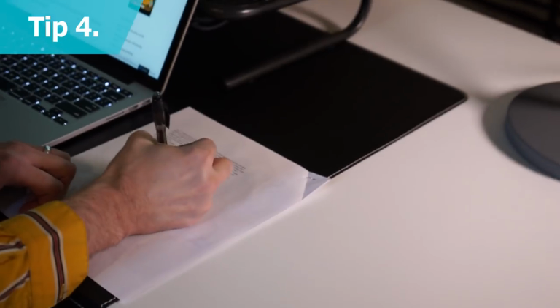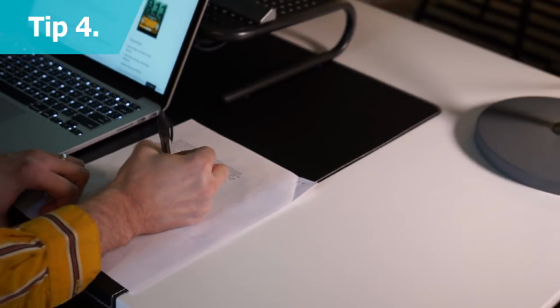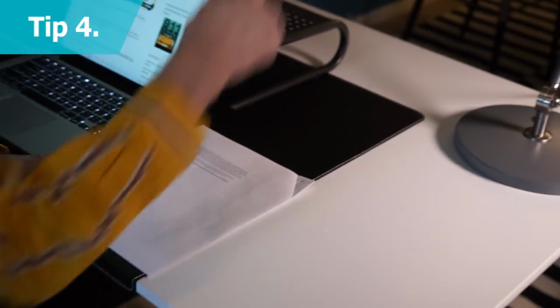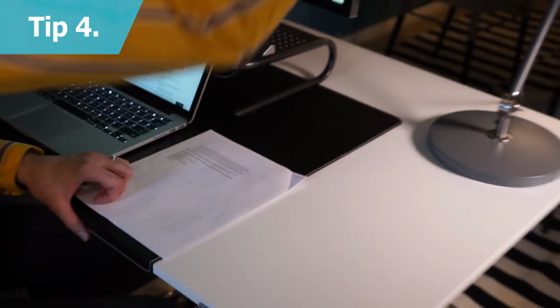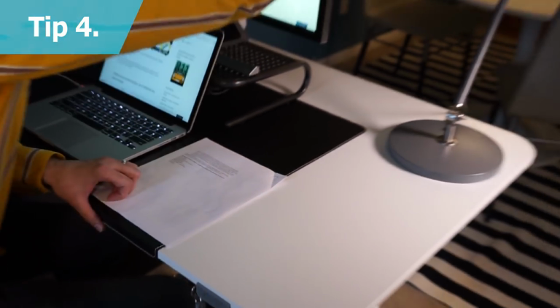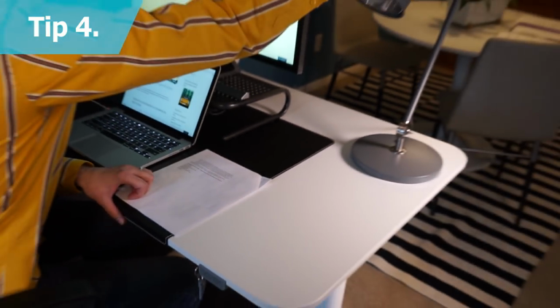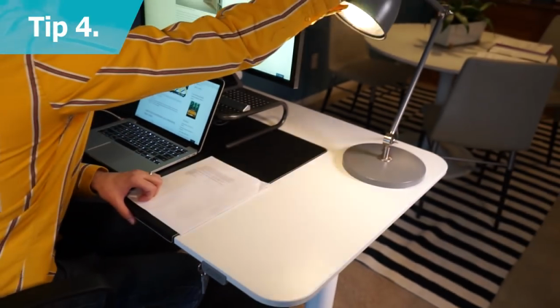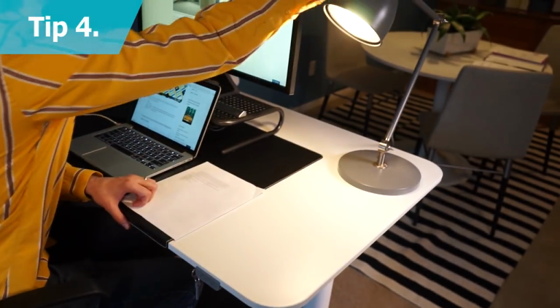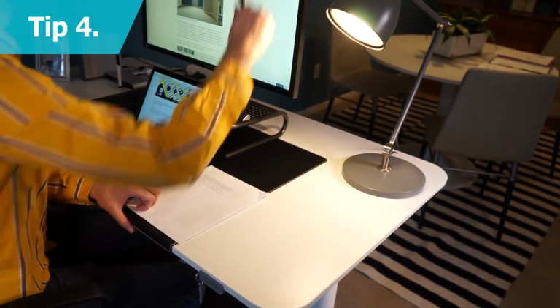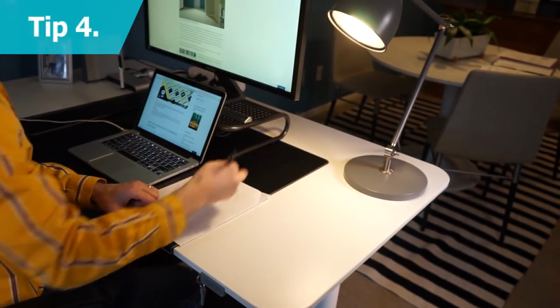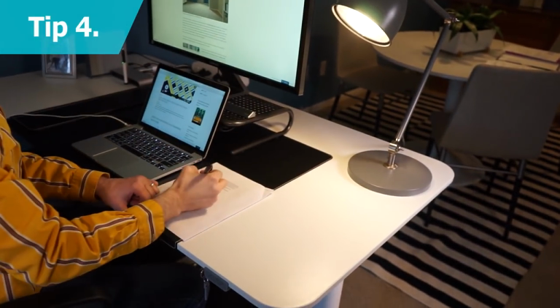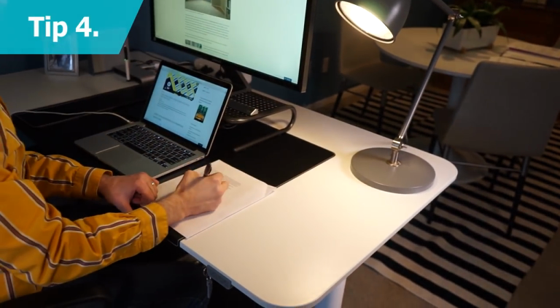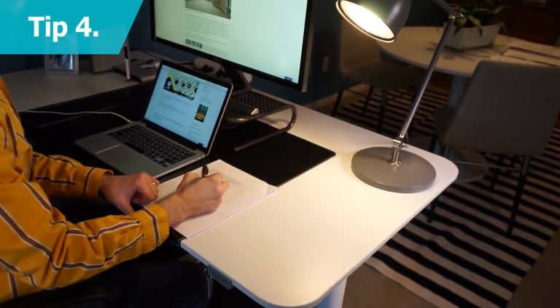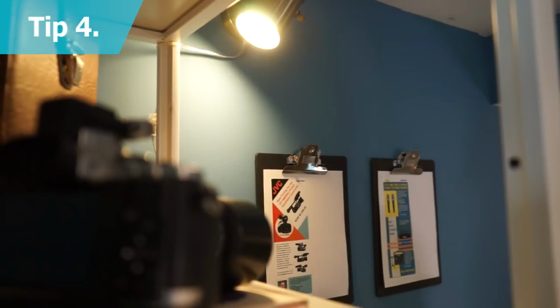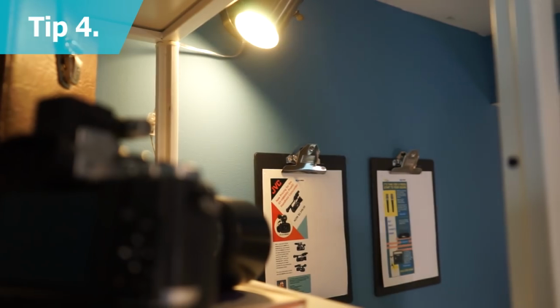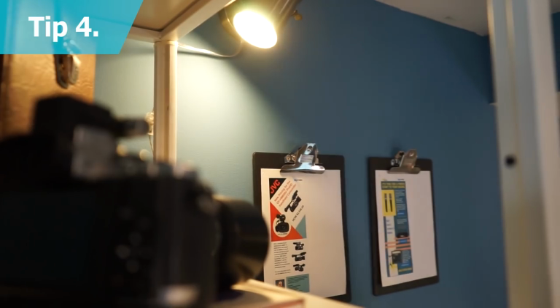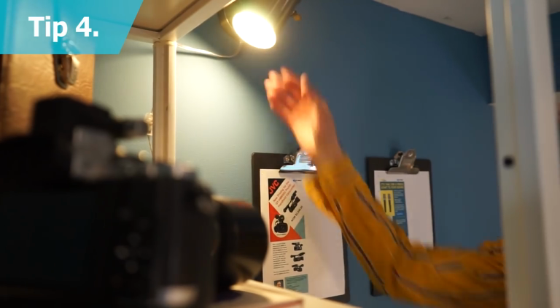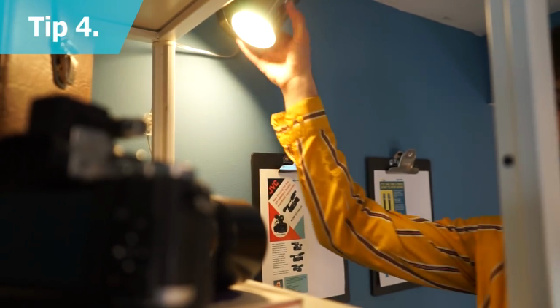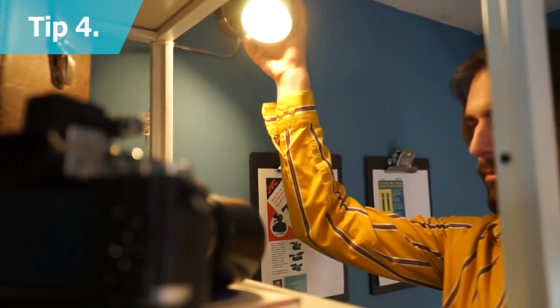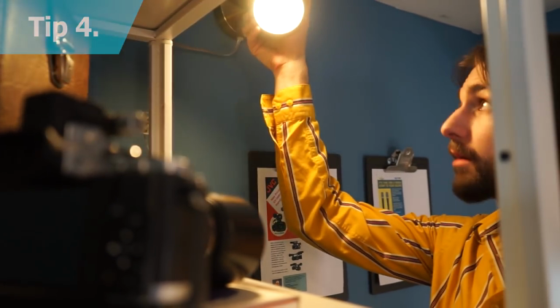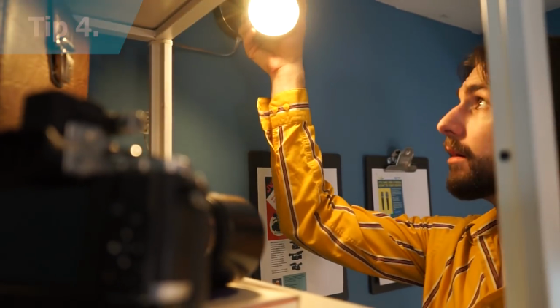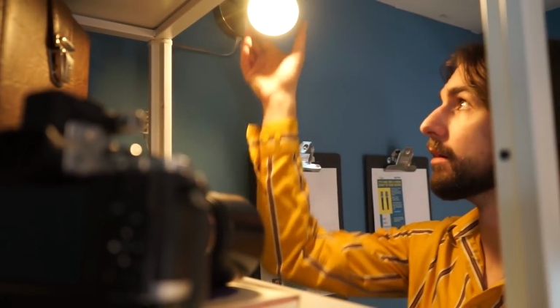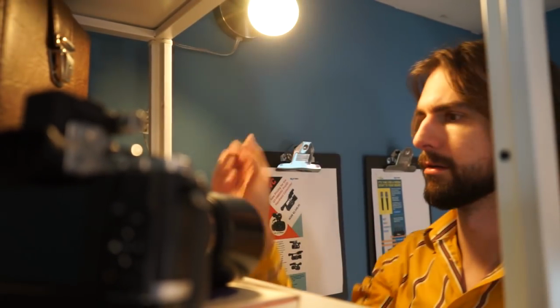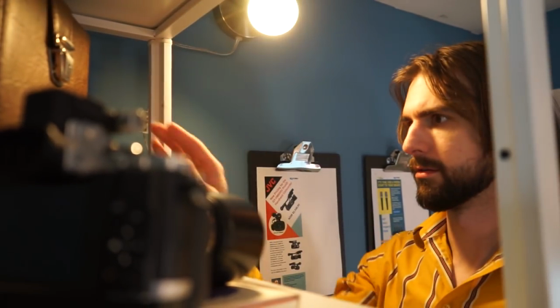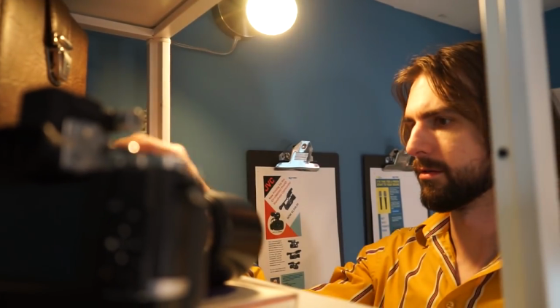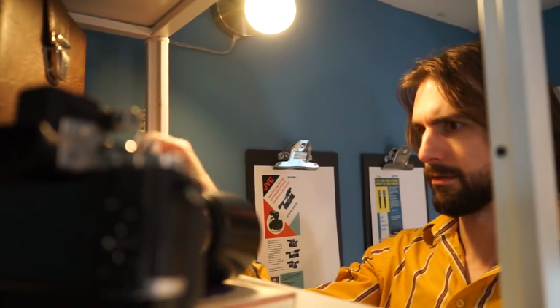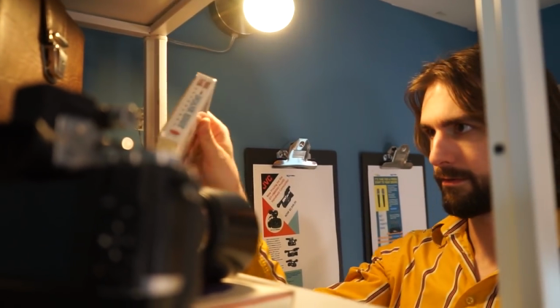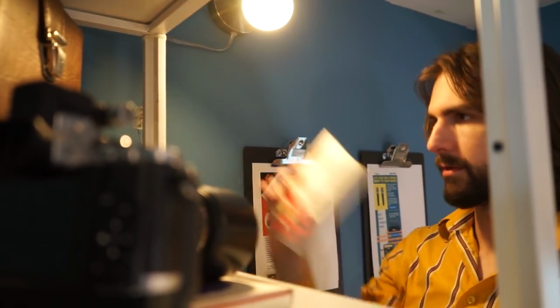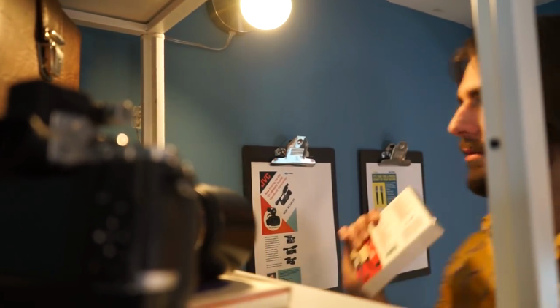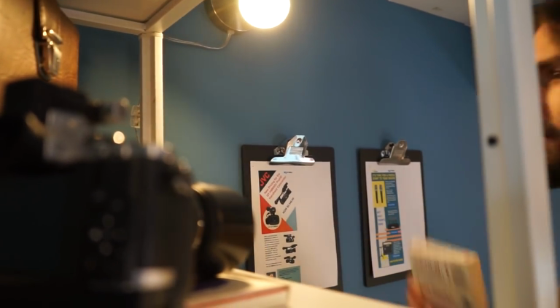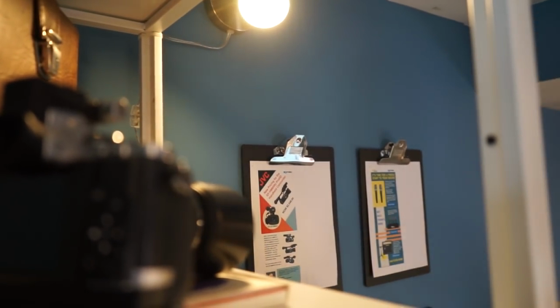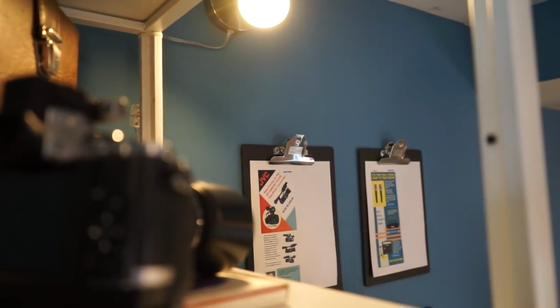Always give yourself plenty of lighting for the task at hand. General and task lighting is key to reducing eye fatigue during long workdays and helps you stay alert.